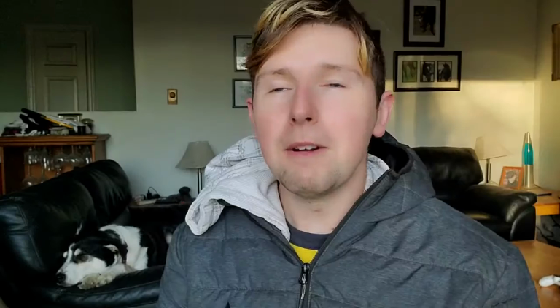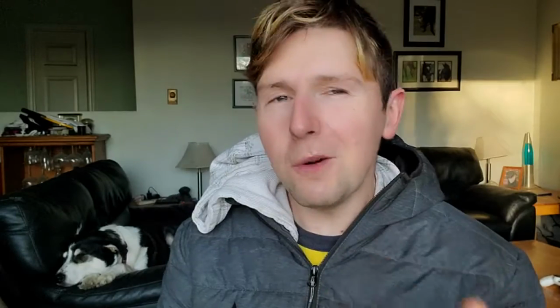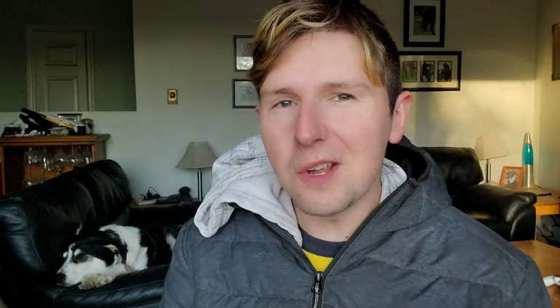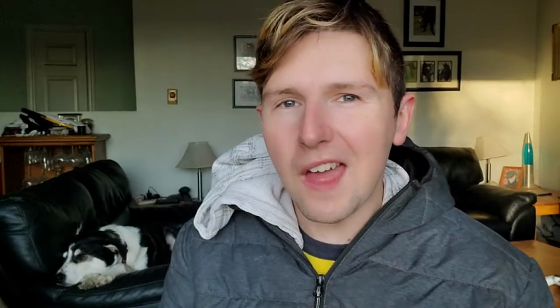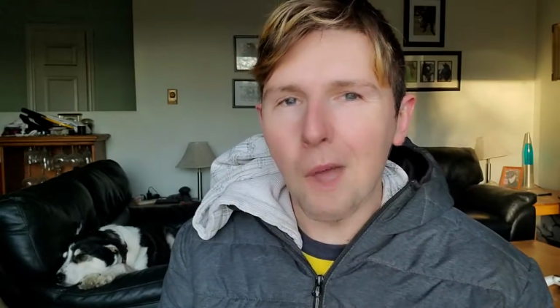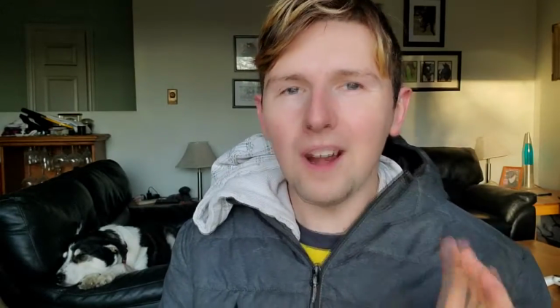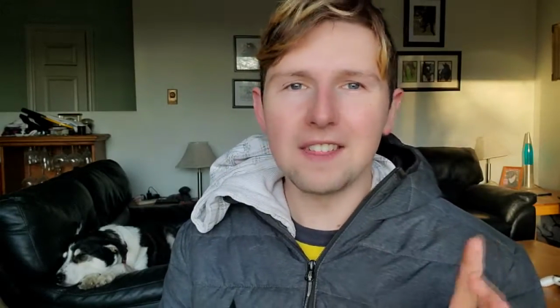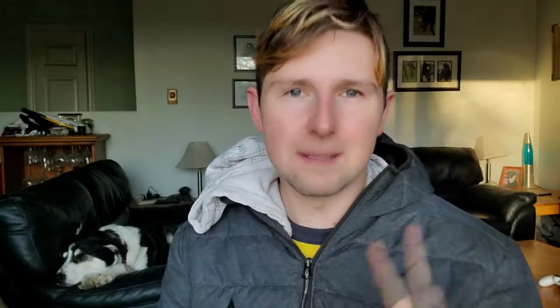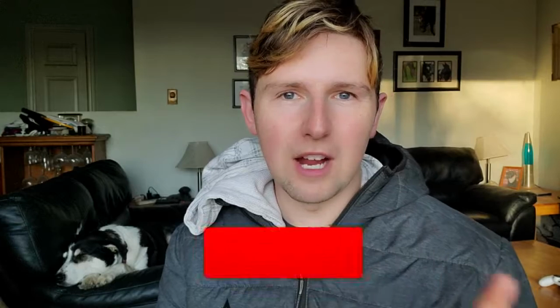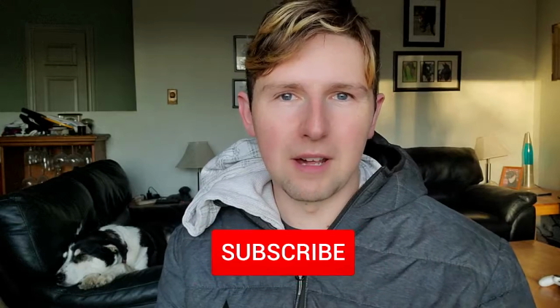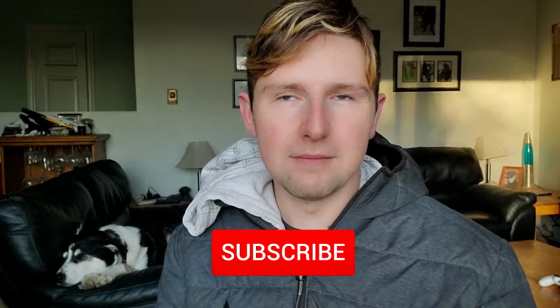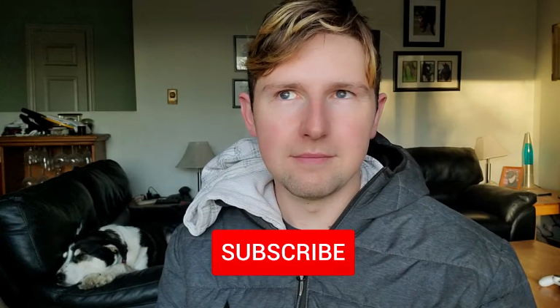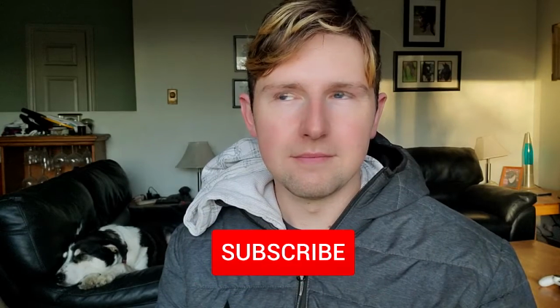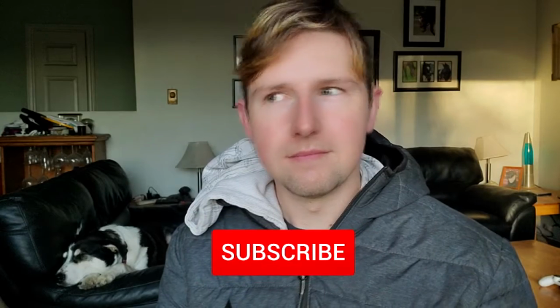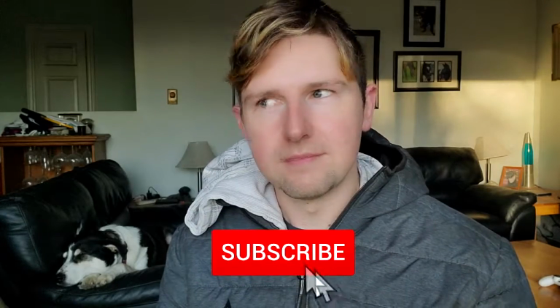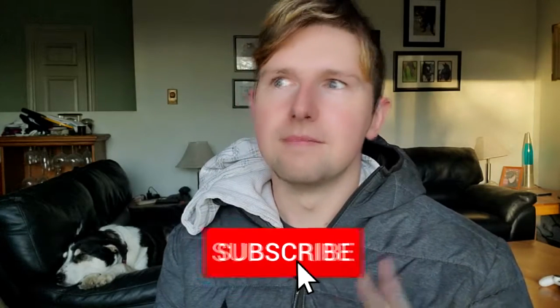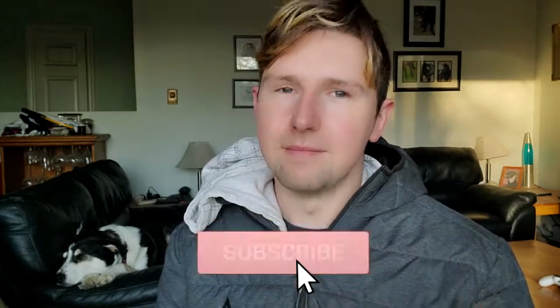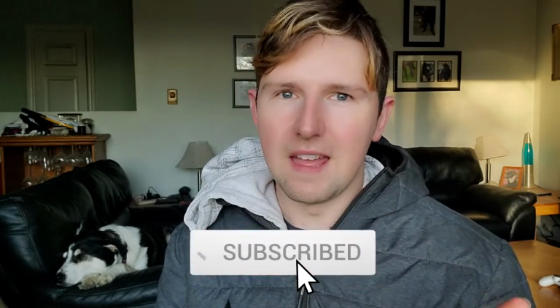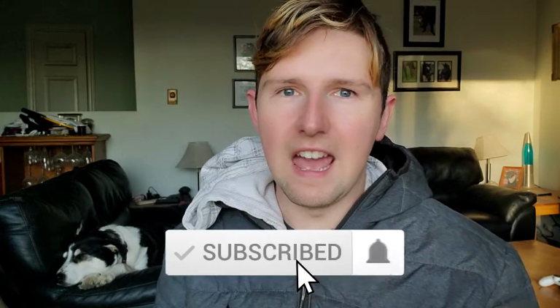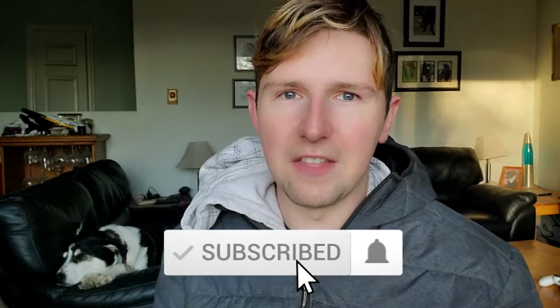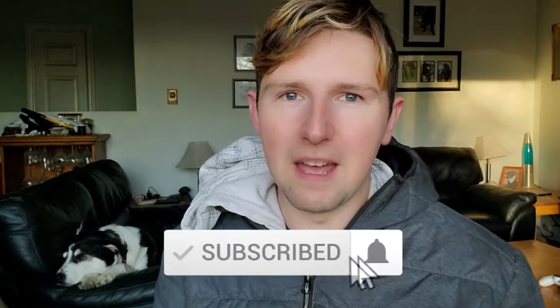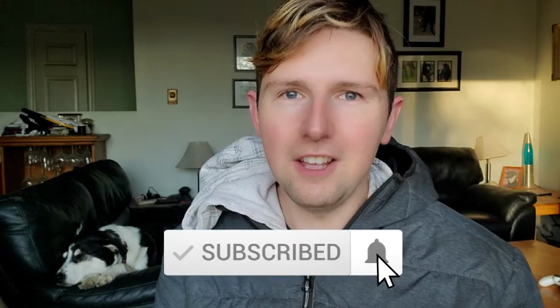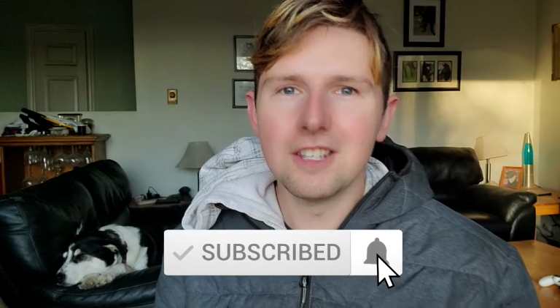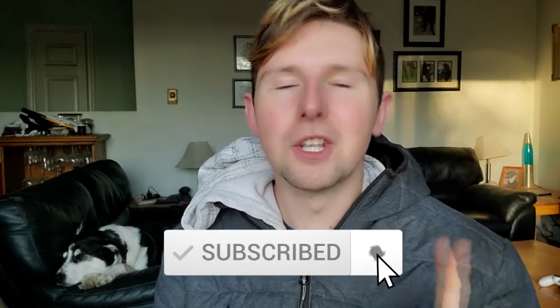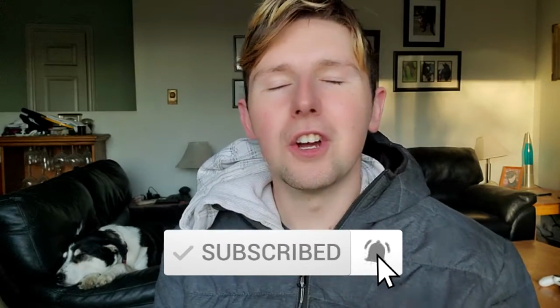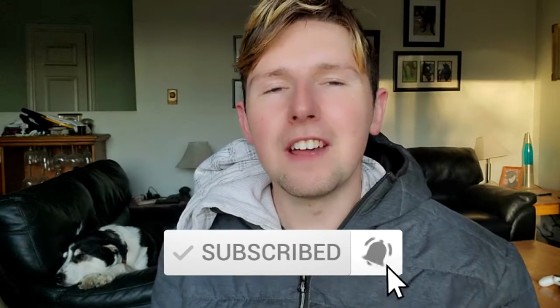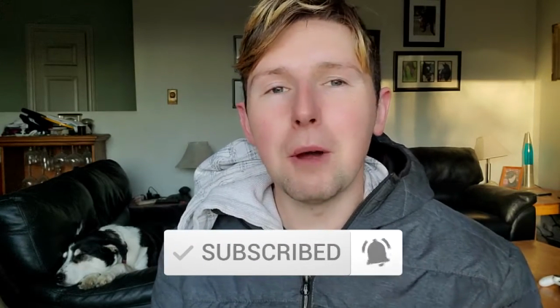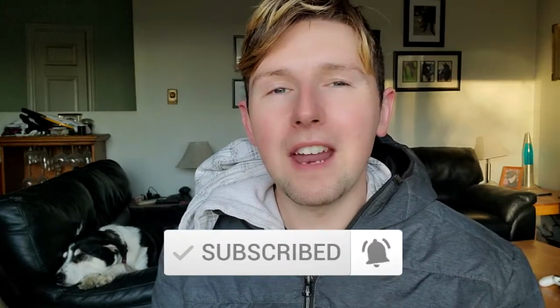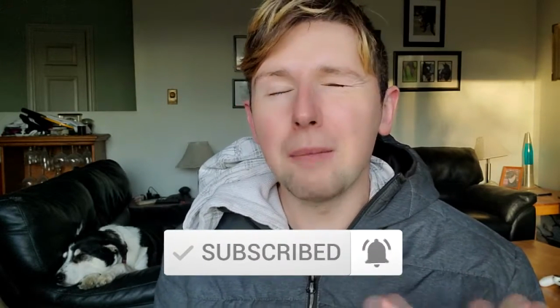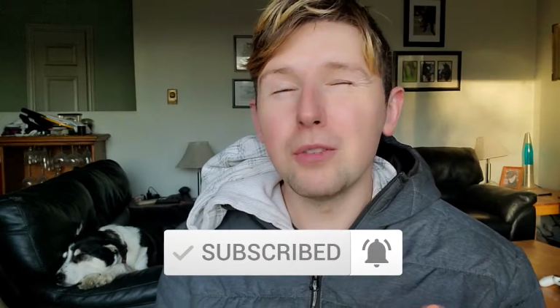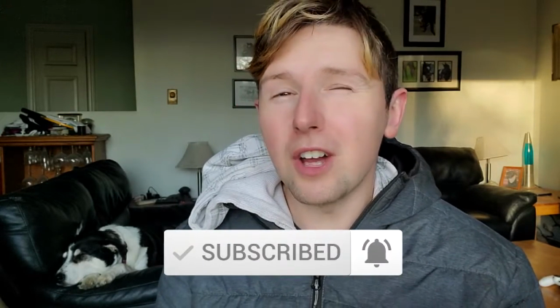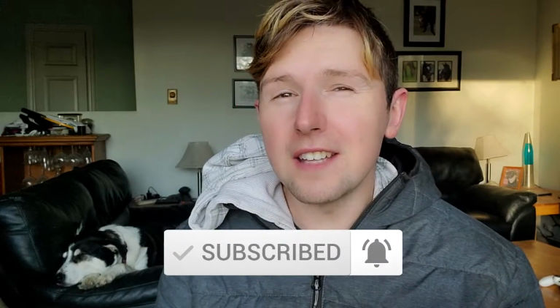Before we do that, why not hit the subscribe button and the bell so you're notified at the moment I upload new content.